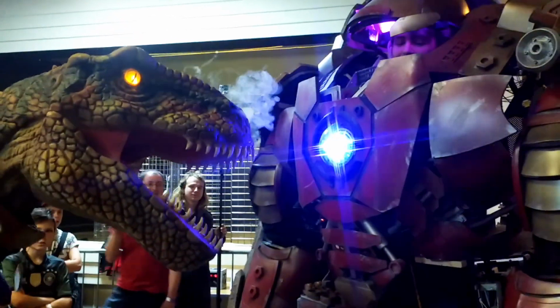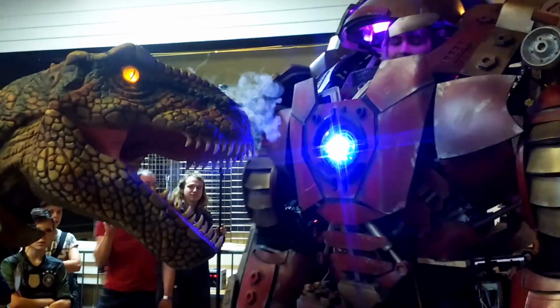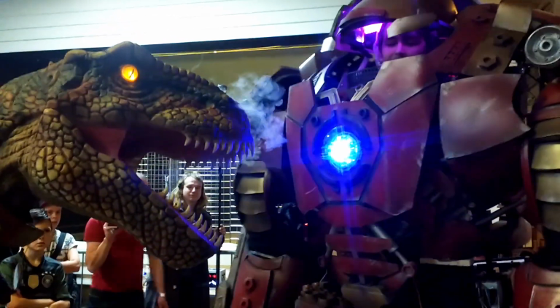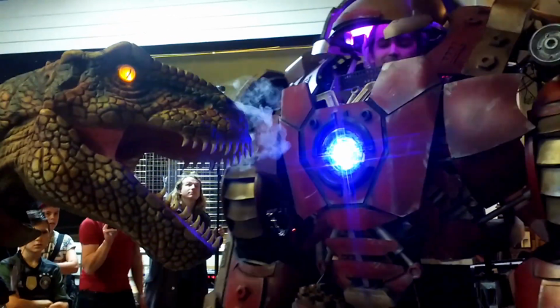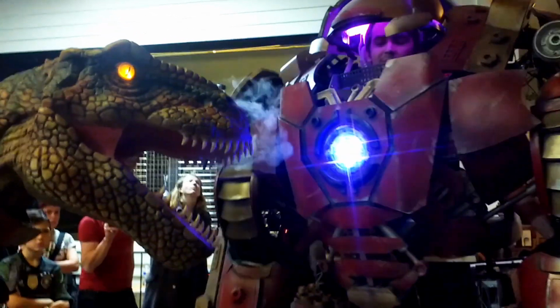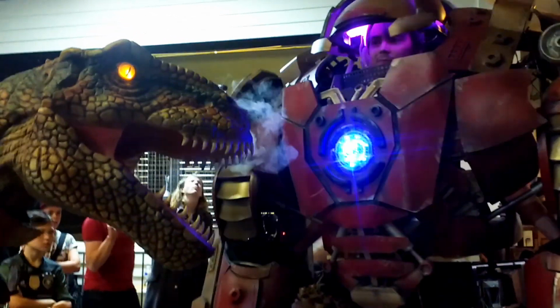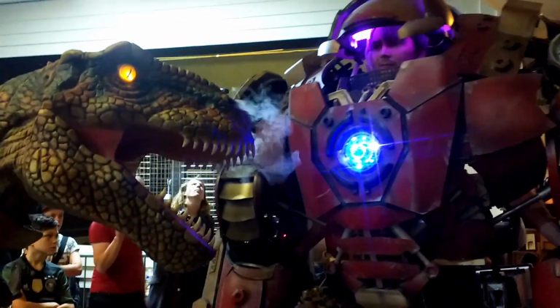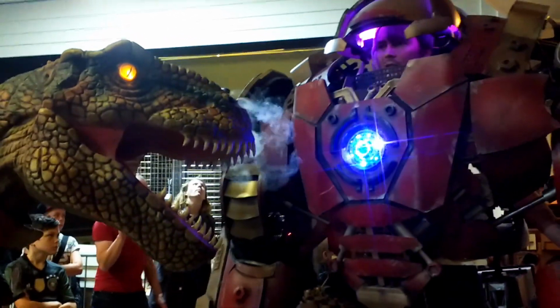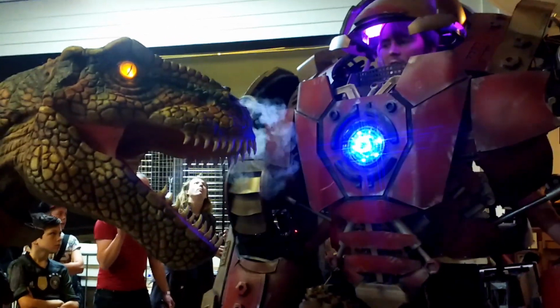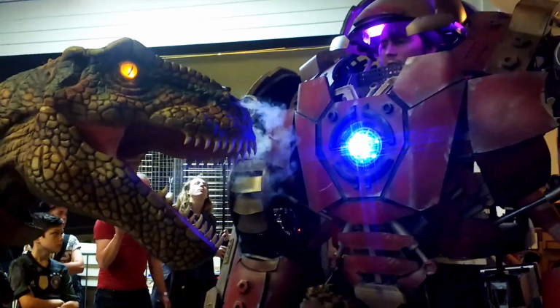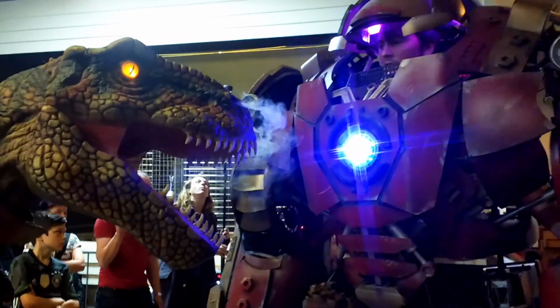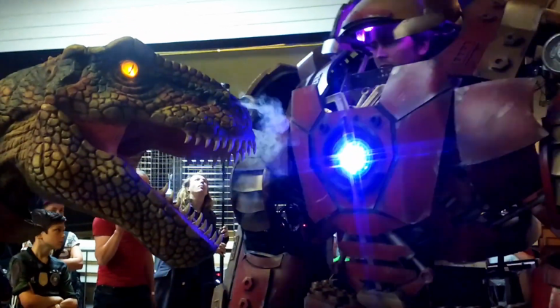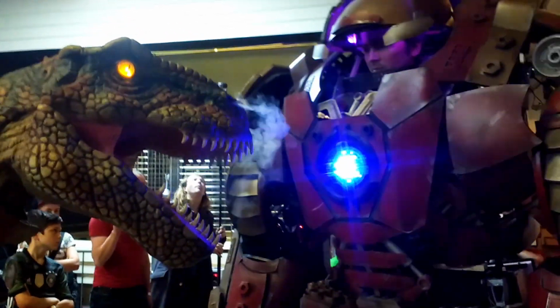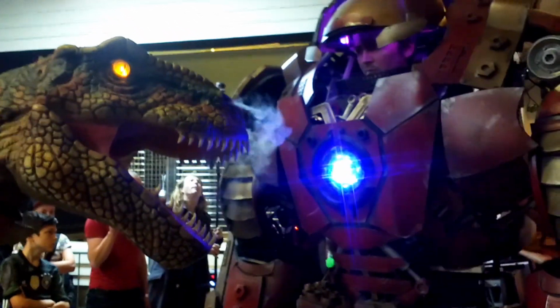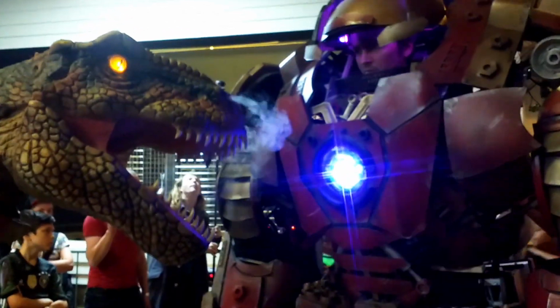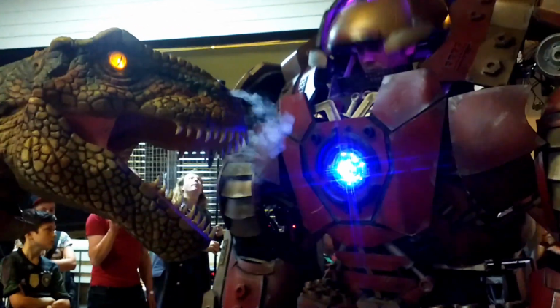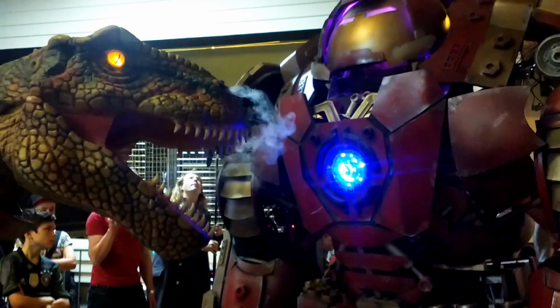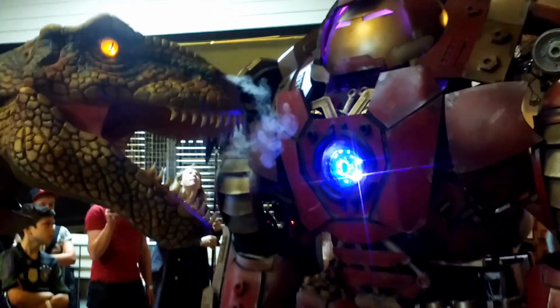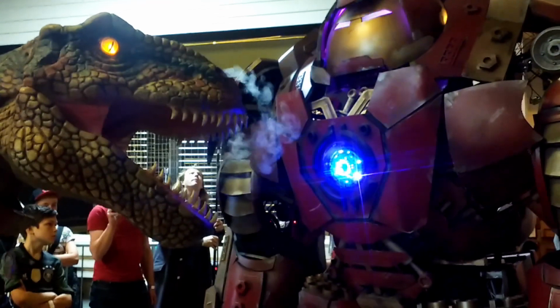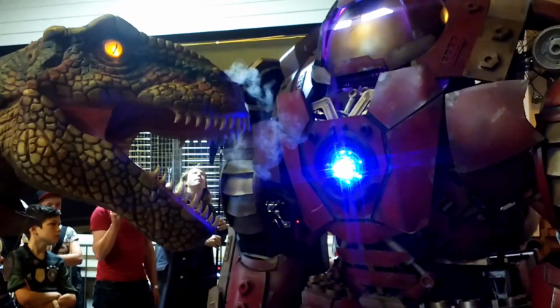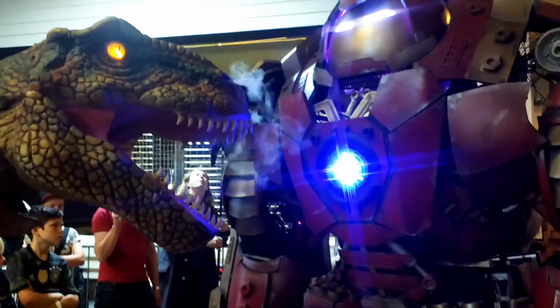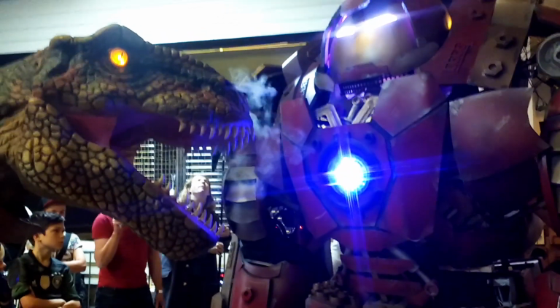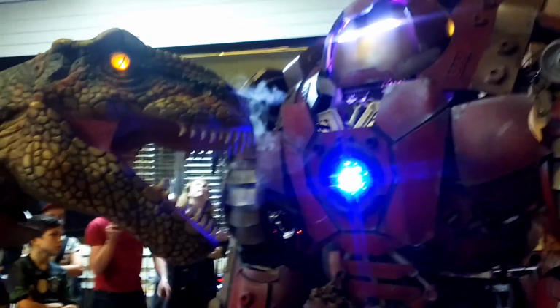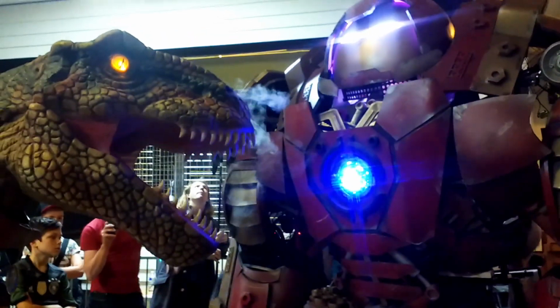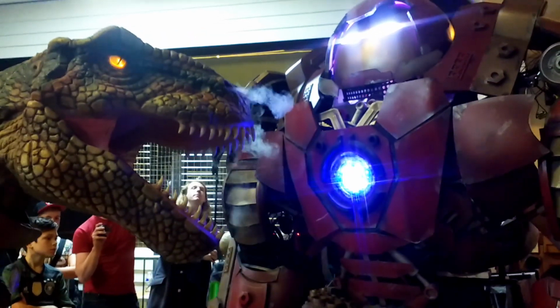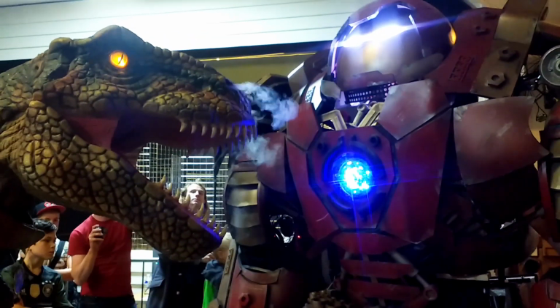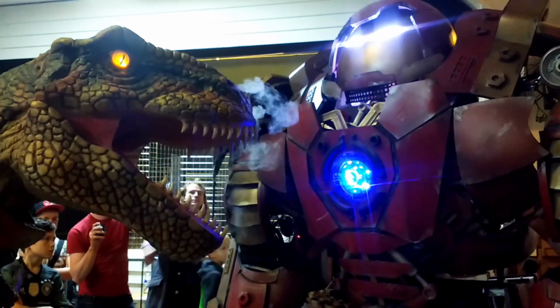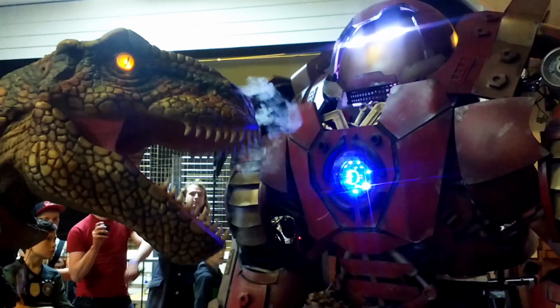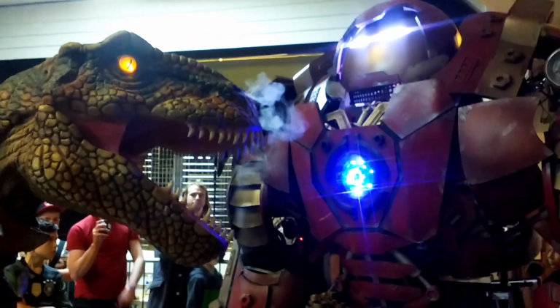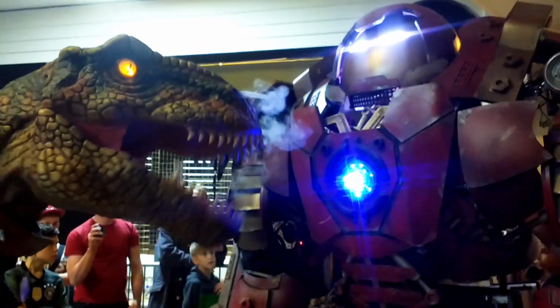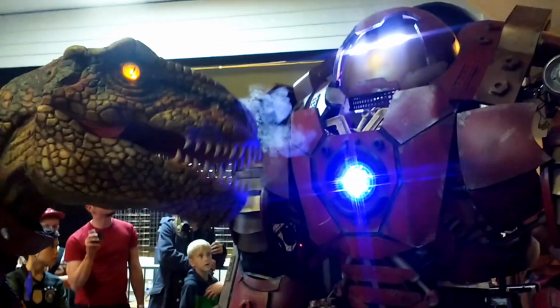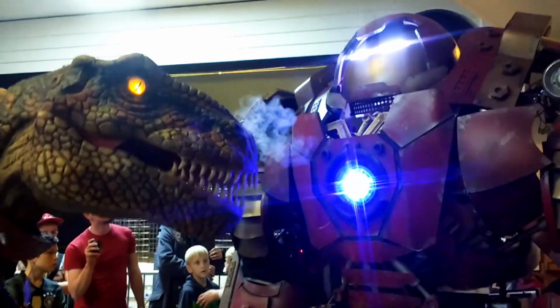I was exhibiting with SoMake It, the Southampton makerspace, which is a not-for-profit community-run workshop.